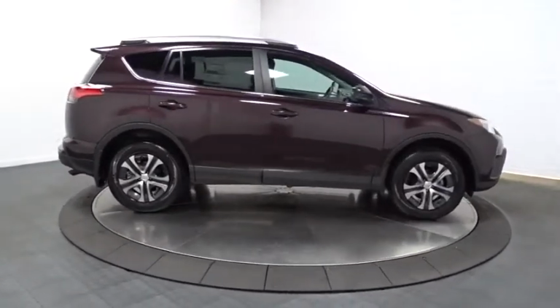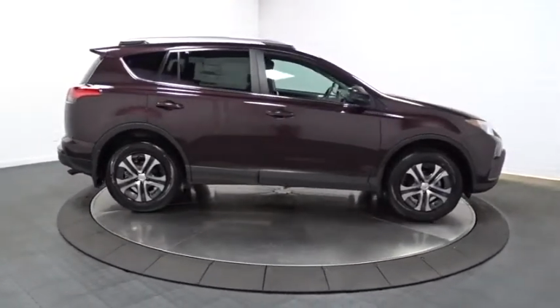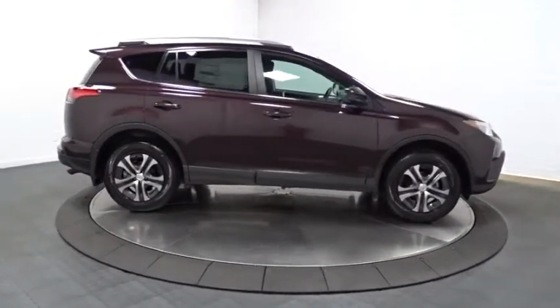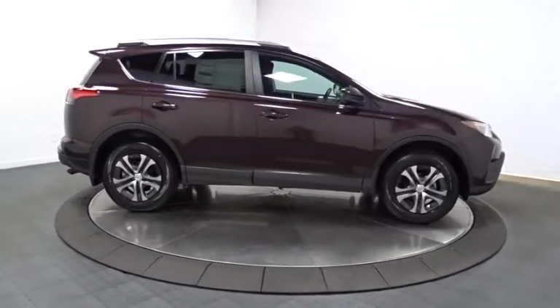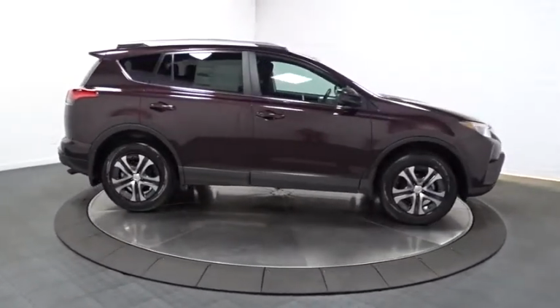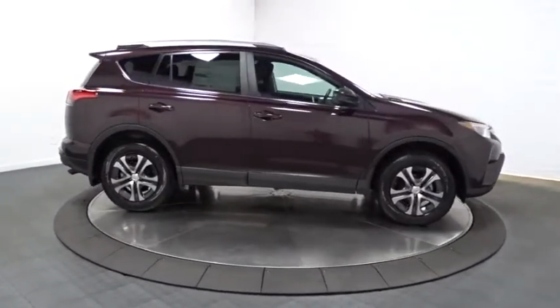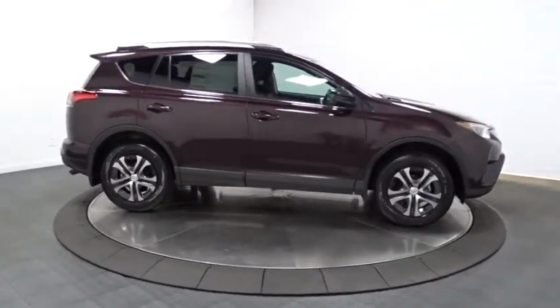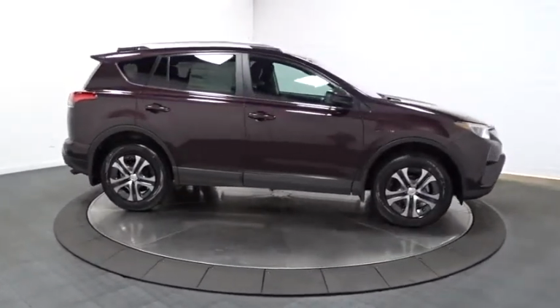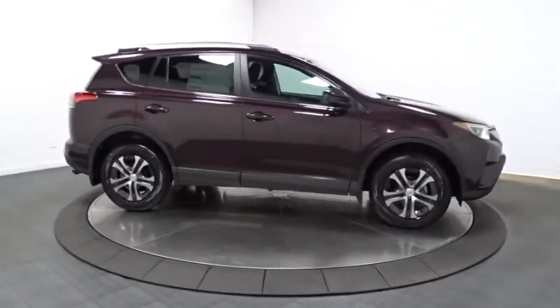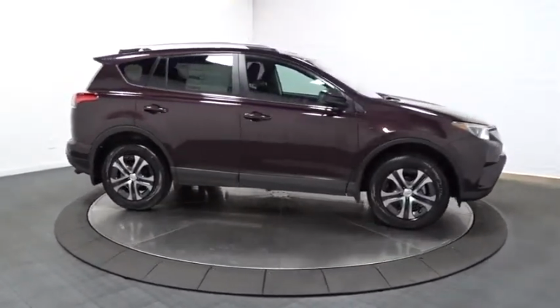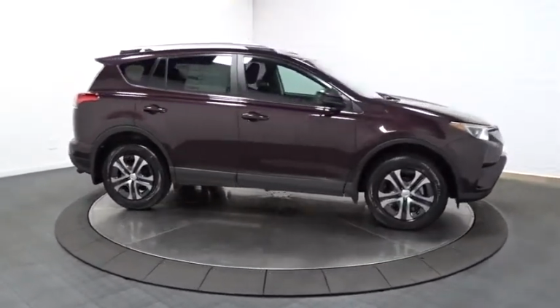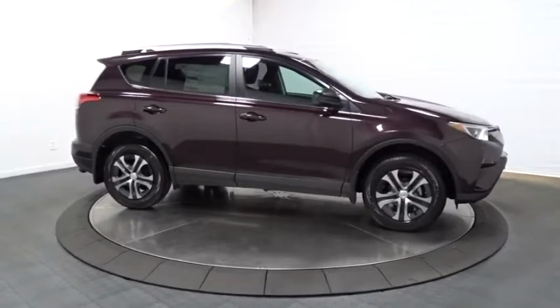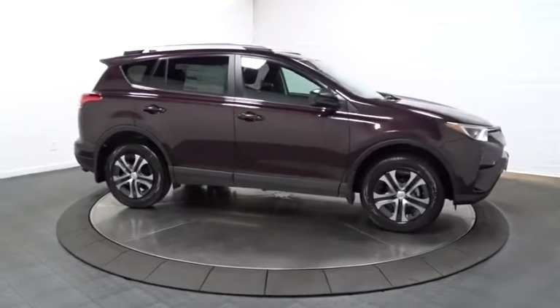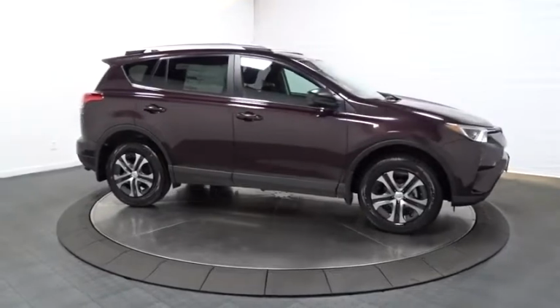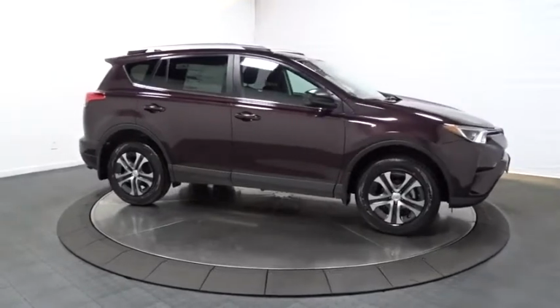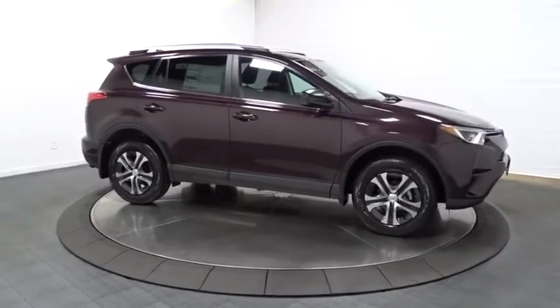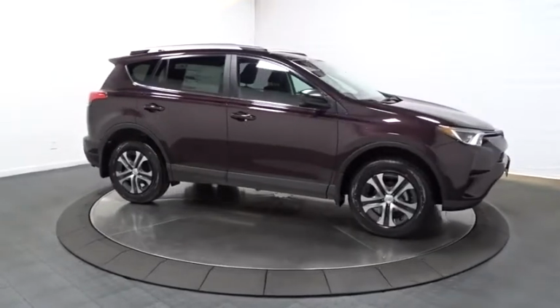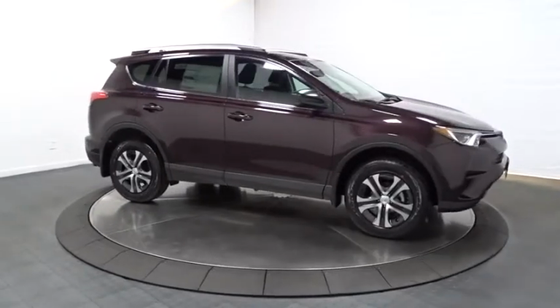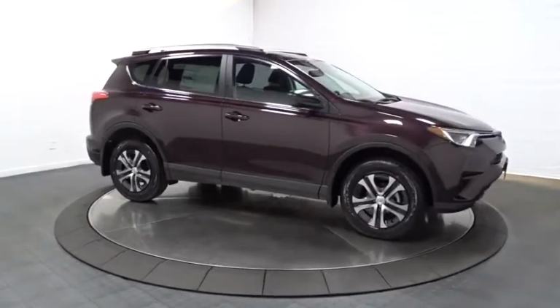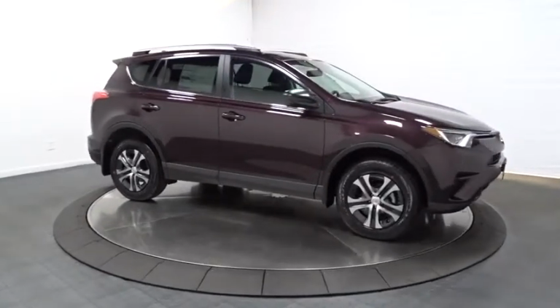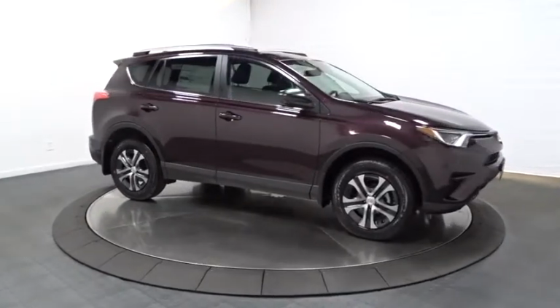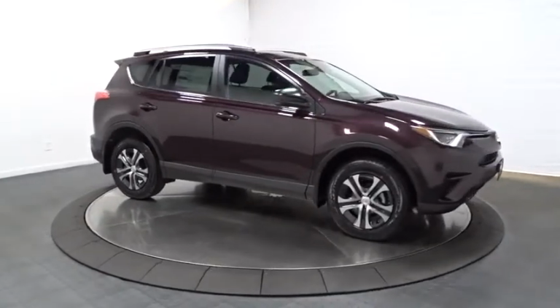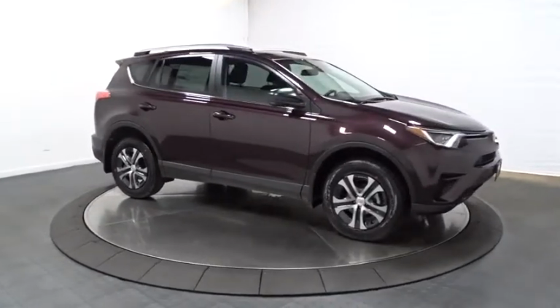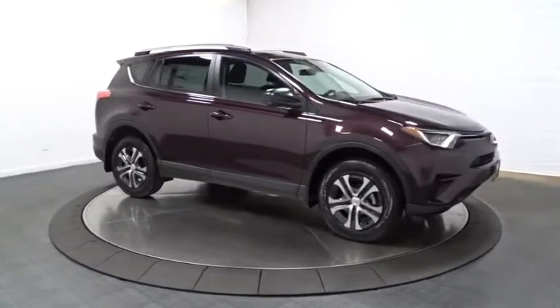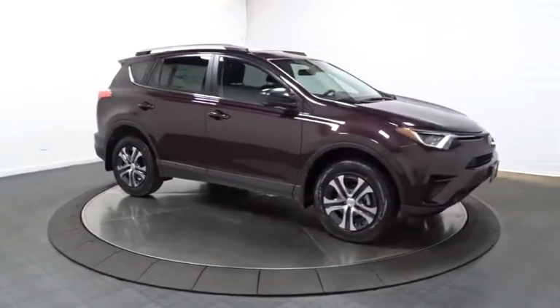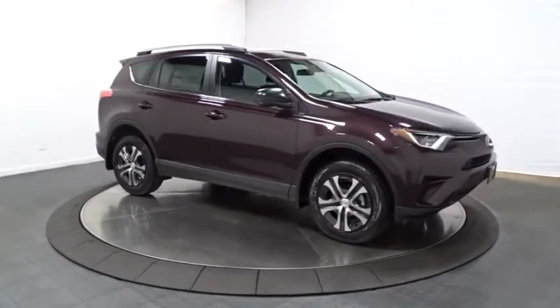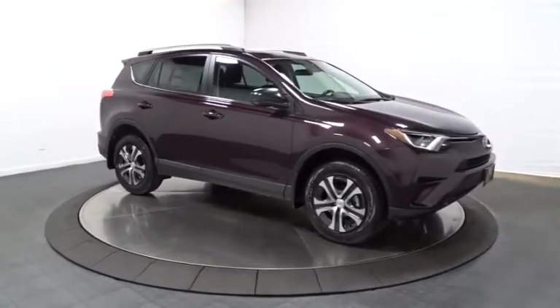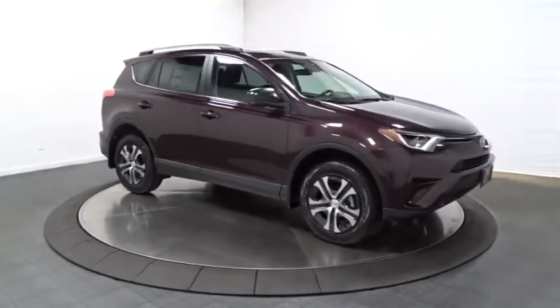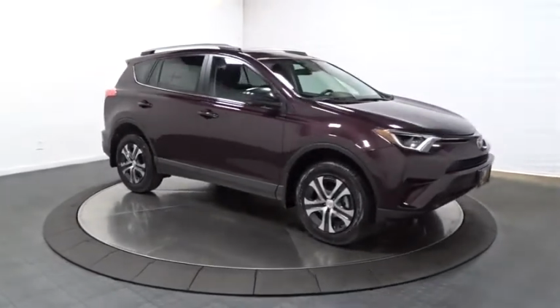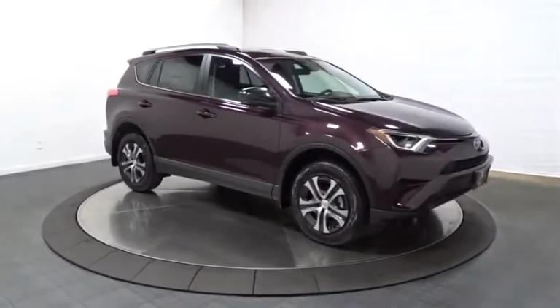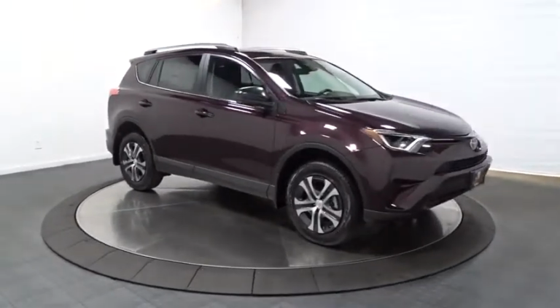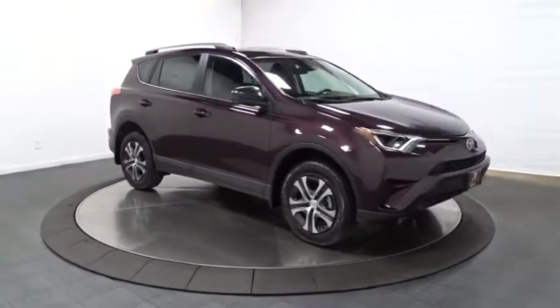Steering wheel controls, four-piece floor mat set, low tire pressure warning. Come take a test drive today.